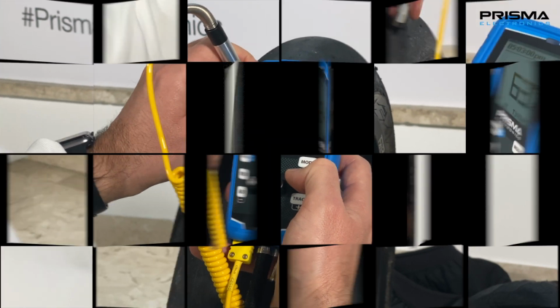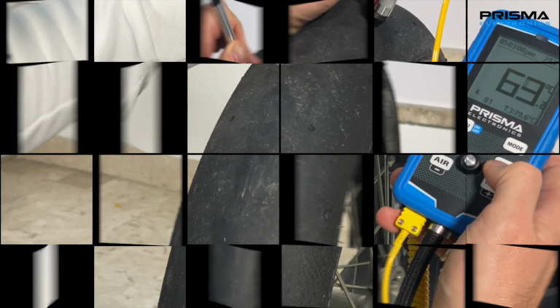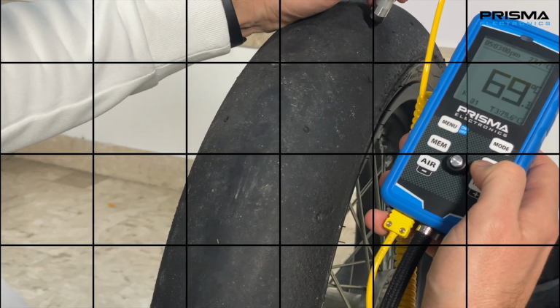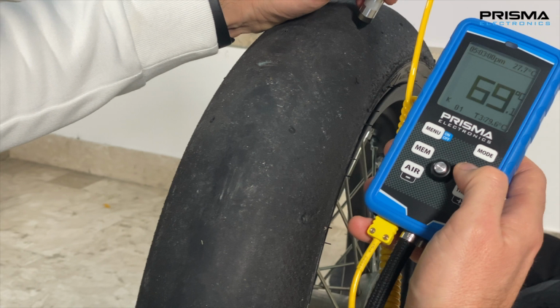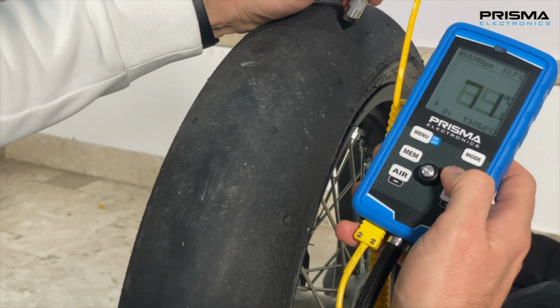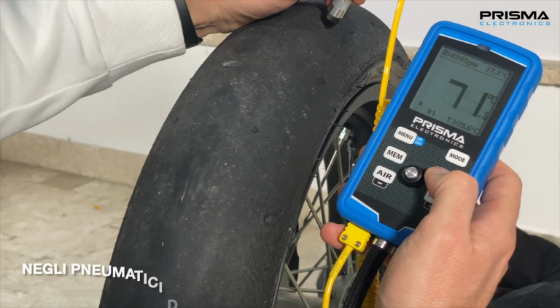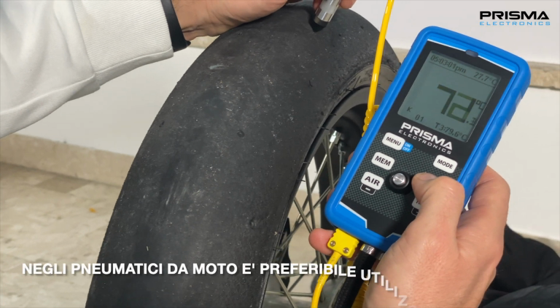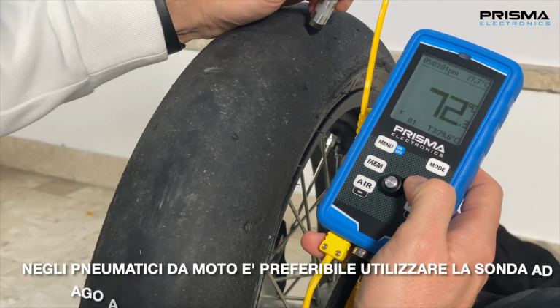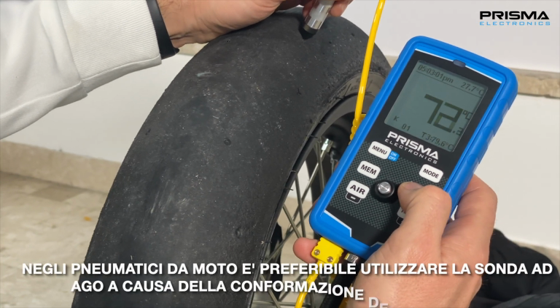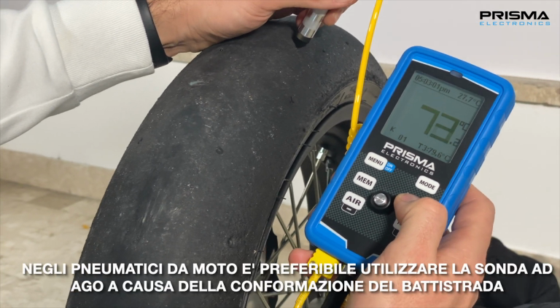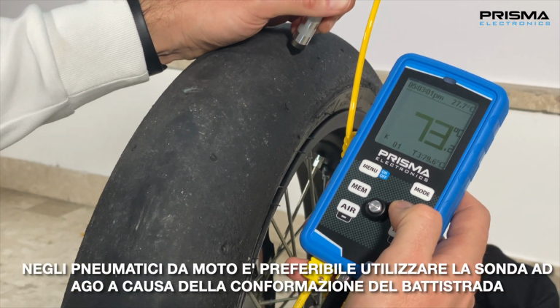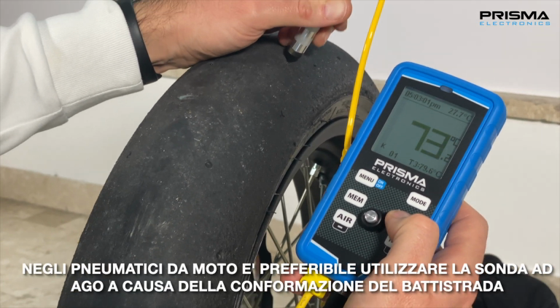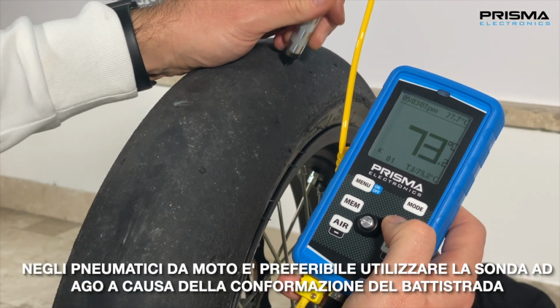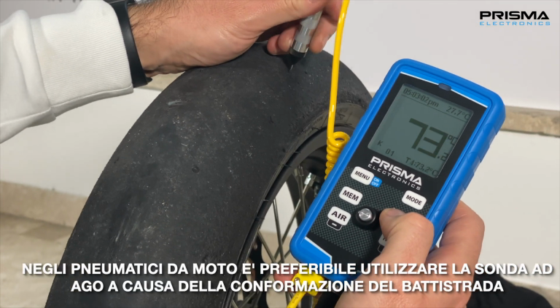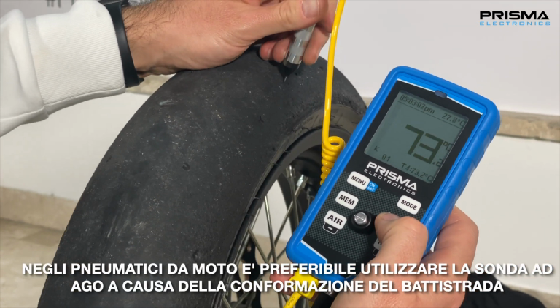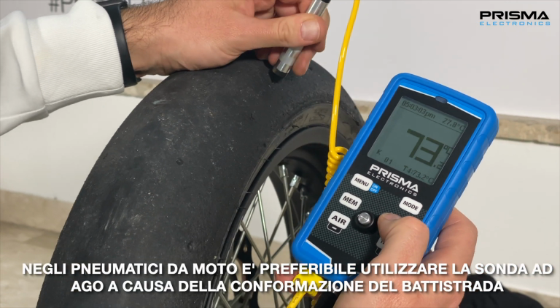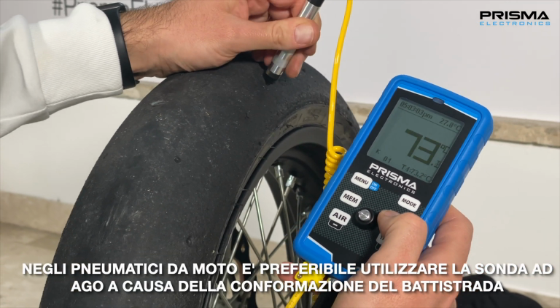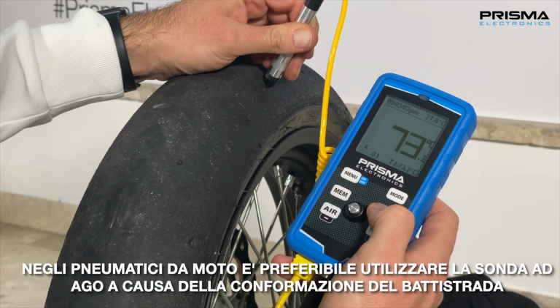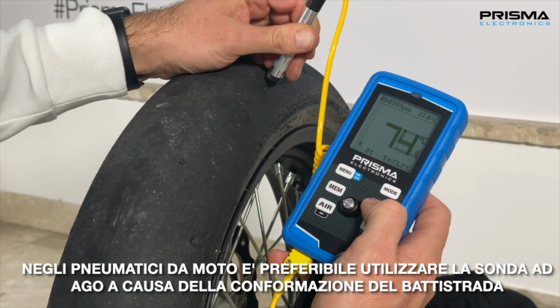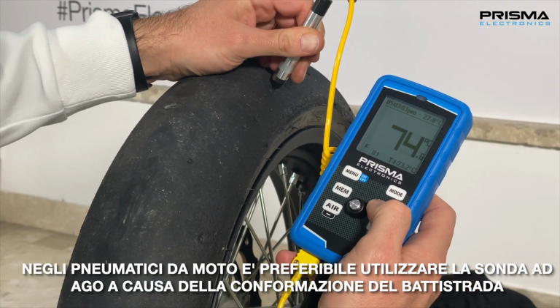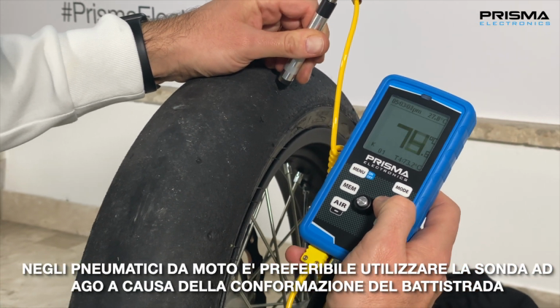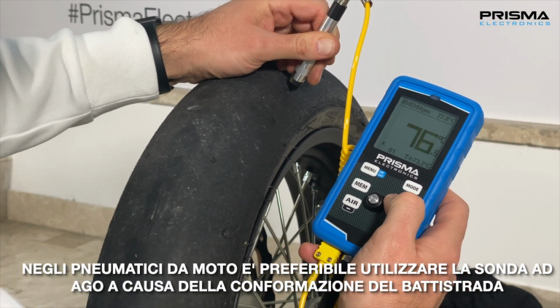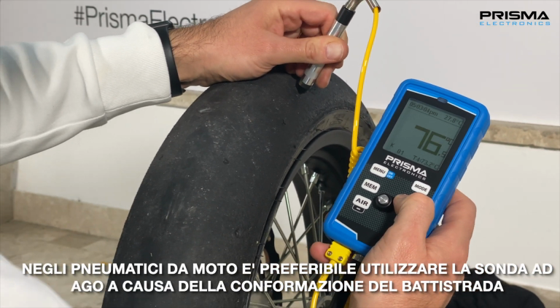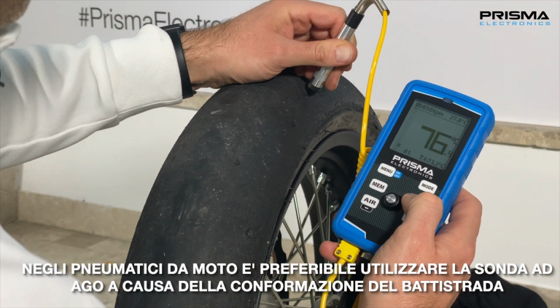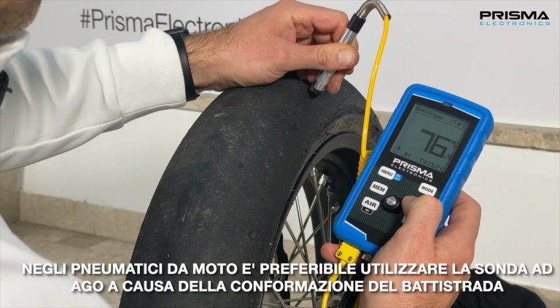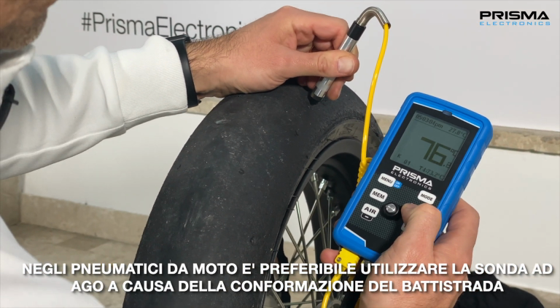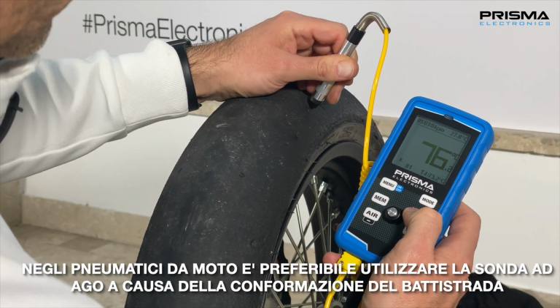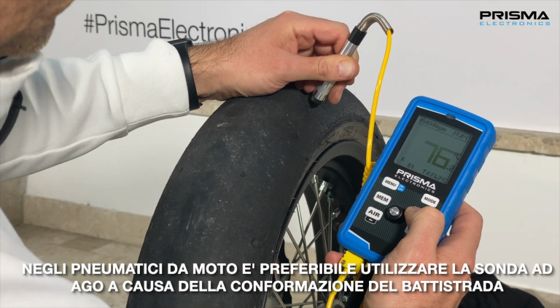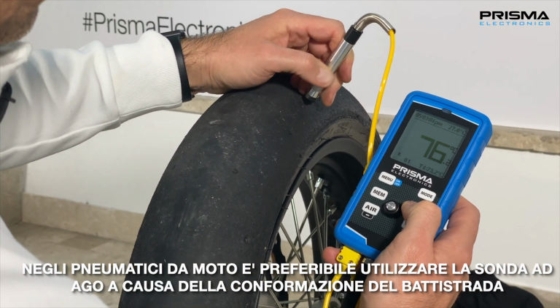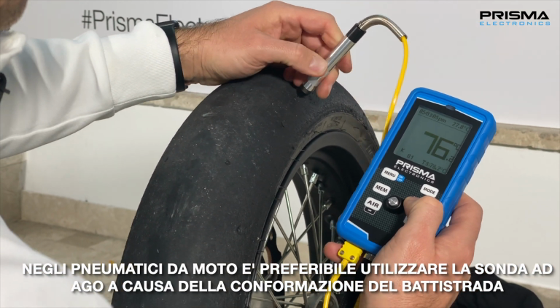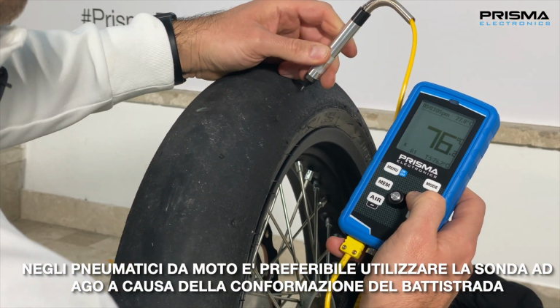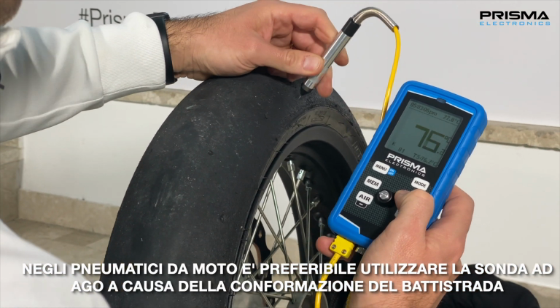For the motorcycle tire it is better to use the needle tire probe due to the shape of tire contact when measuring.